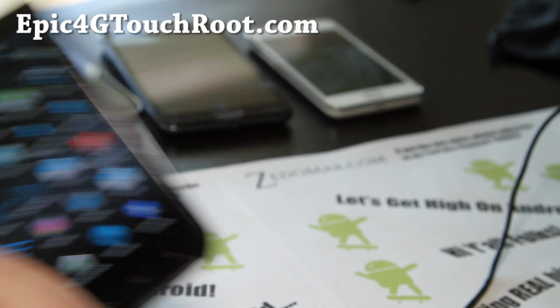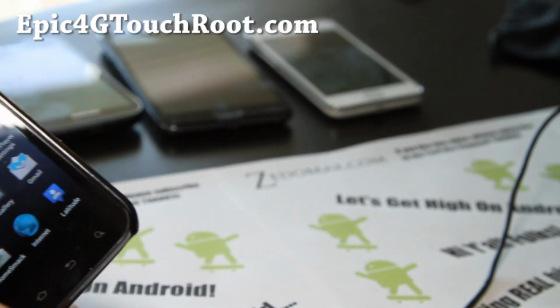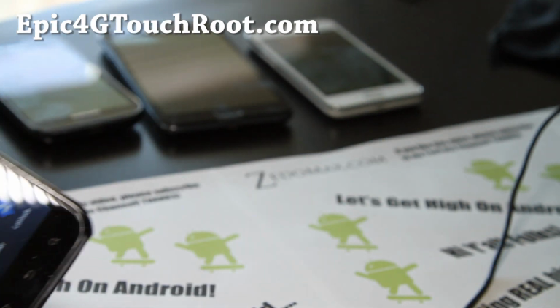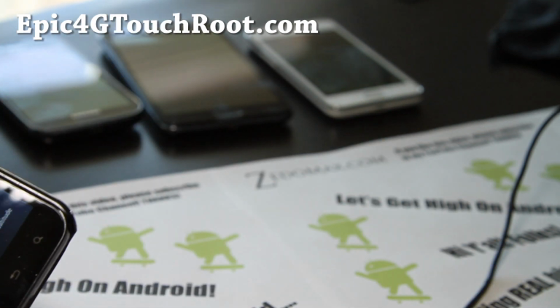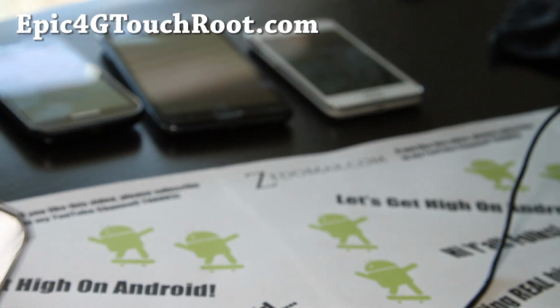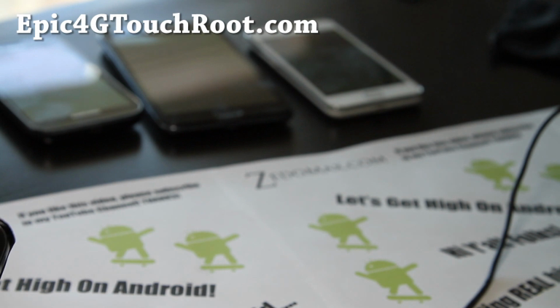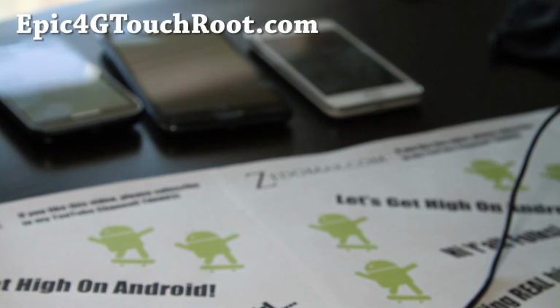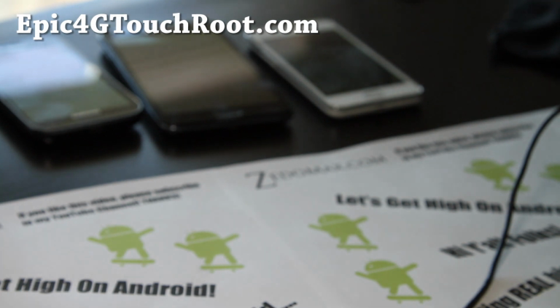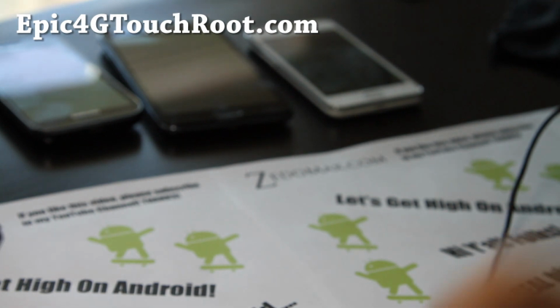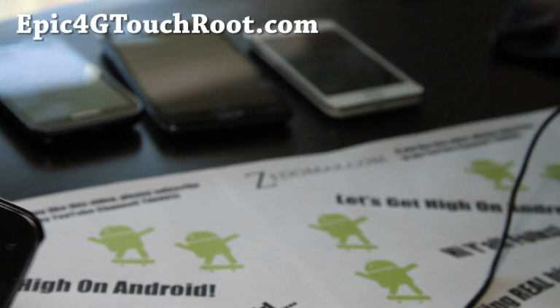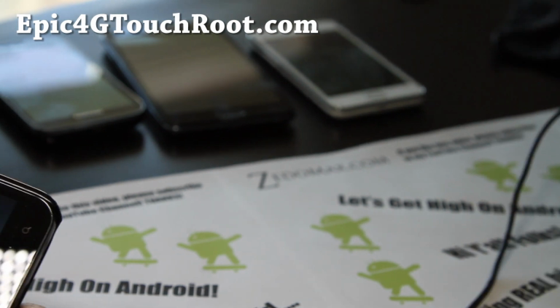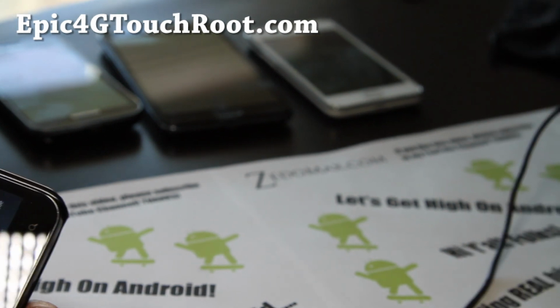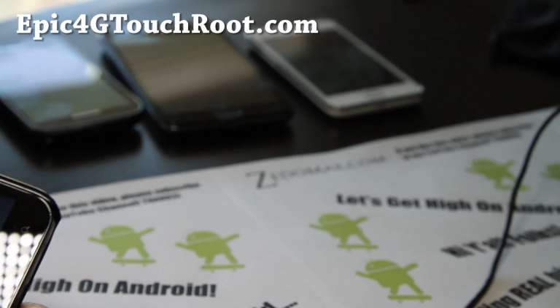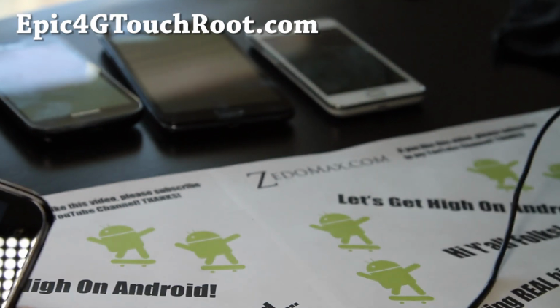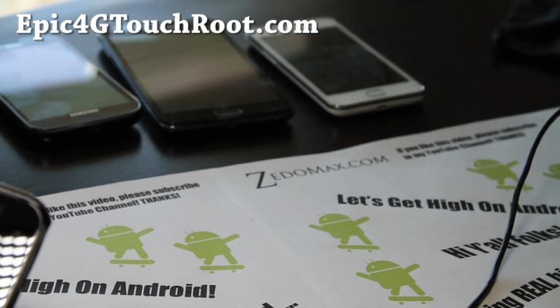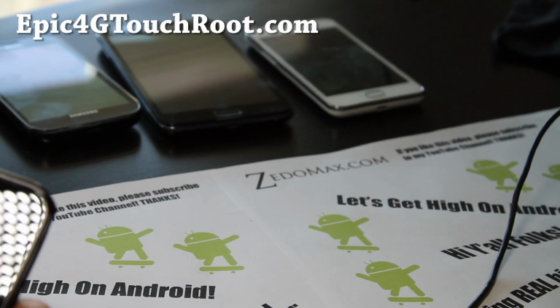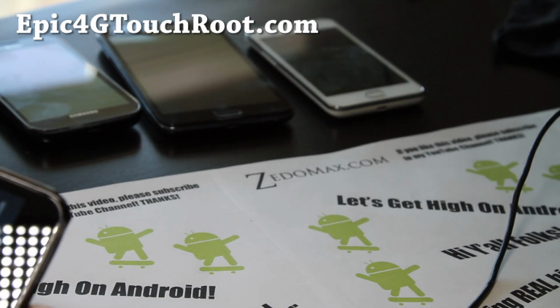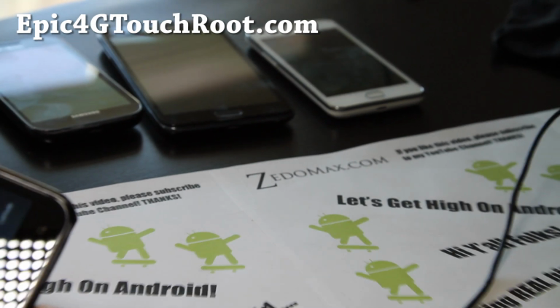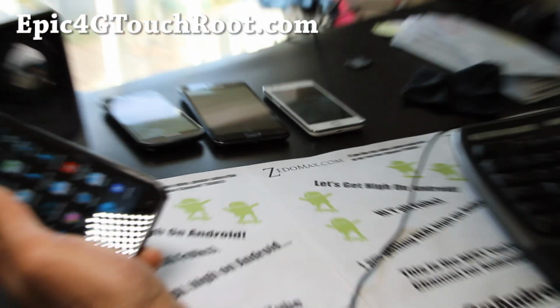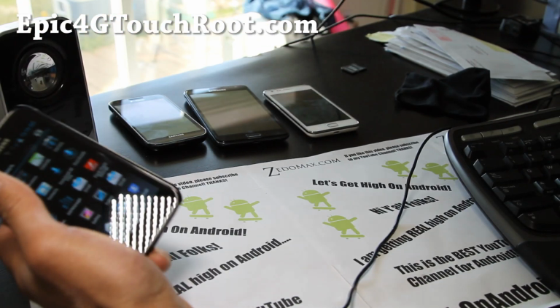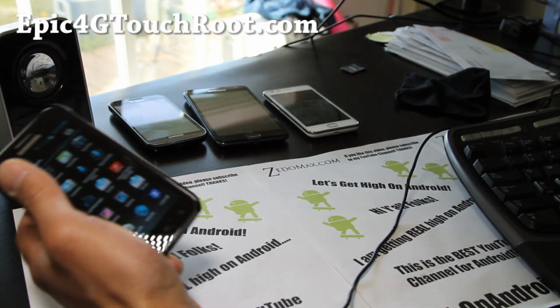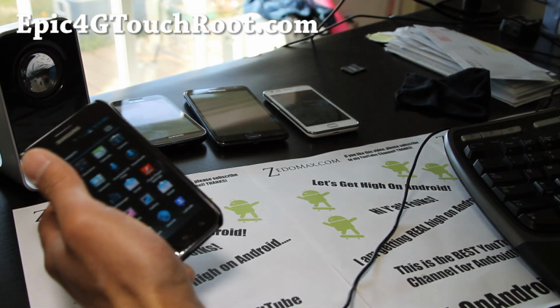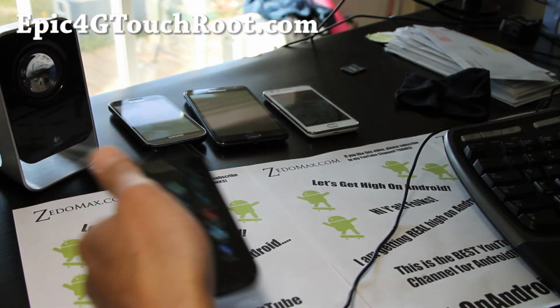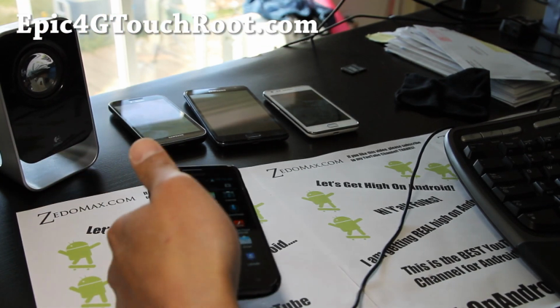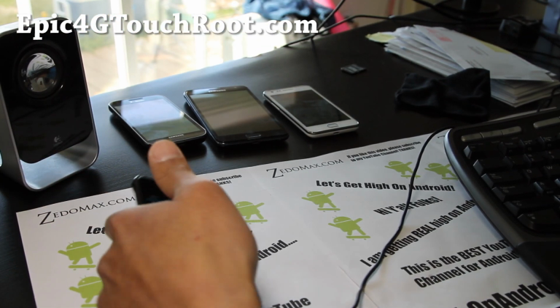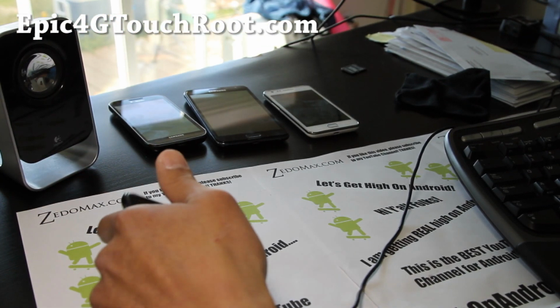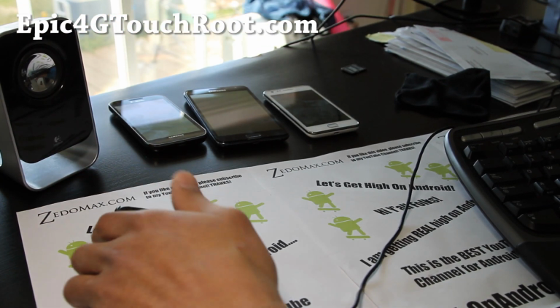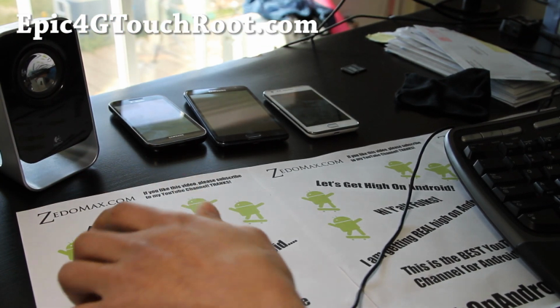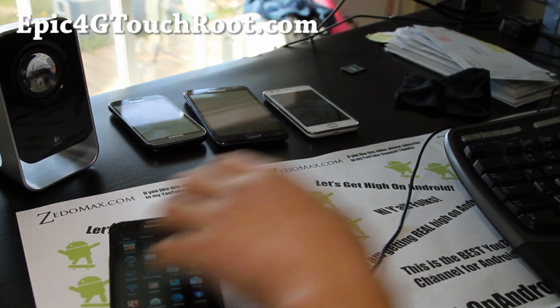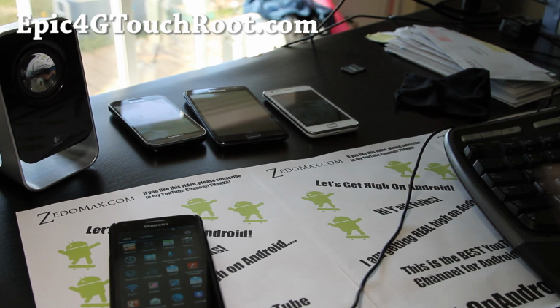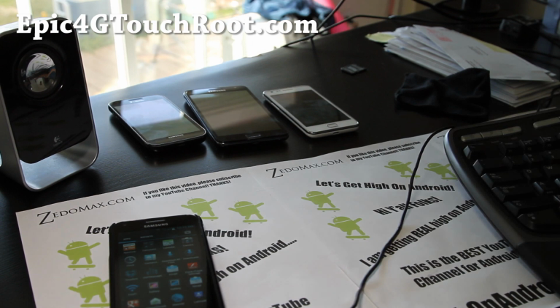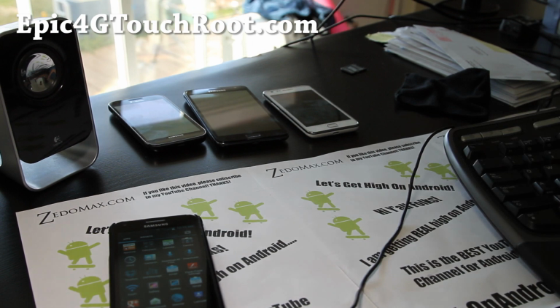I'm going to get really high on Android every day. See y'all later — don't be a hater.